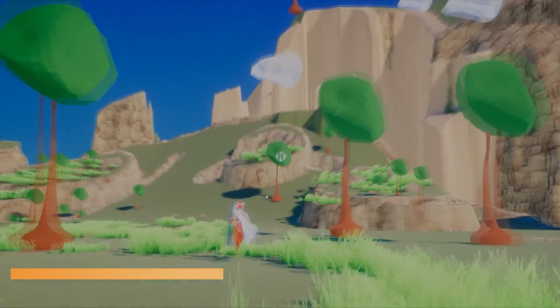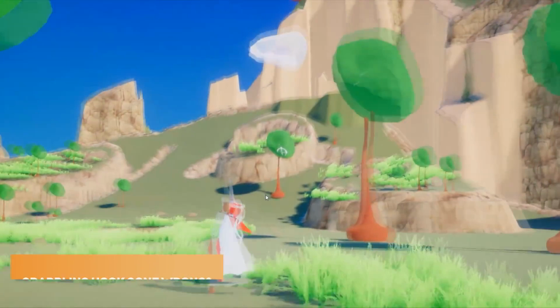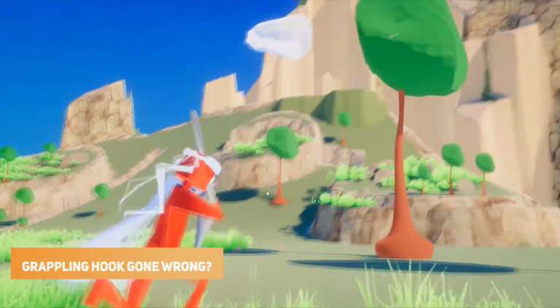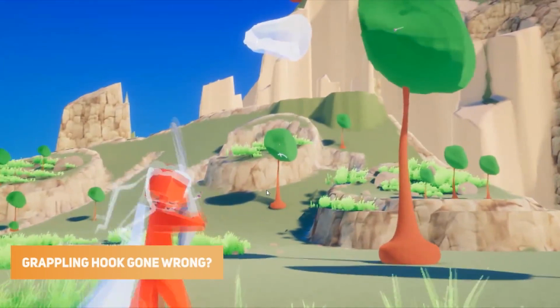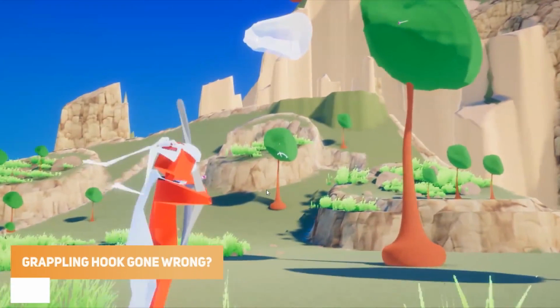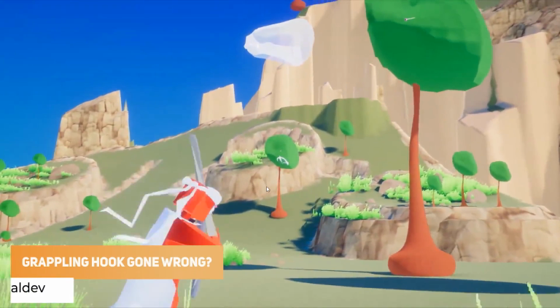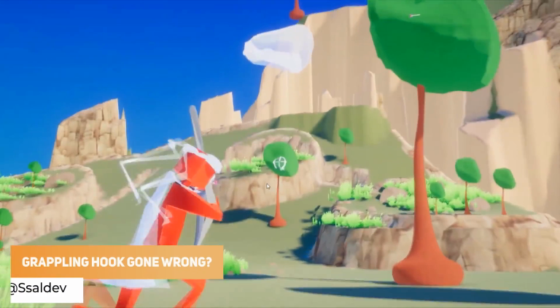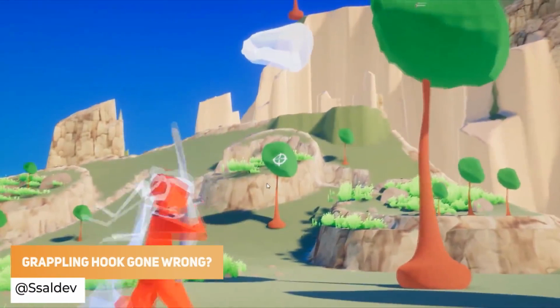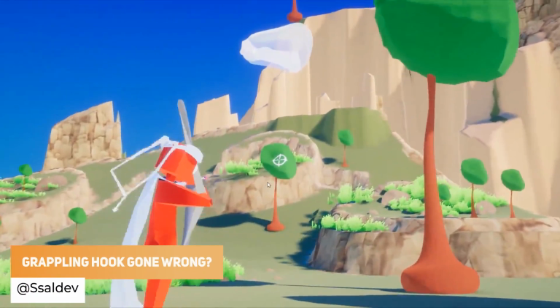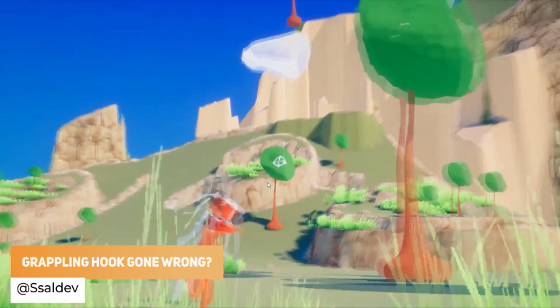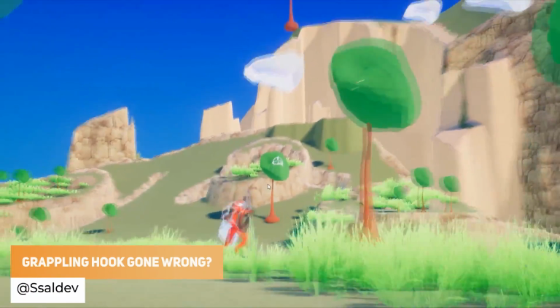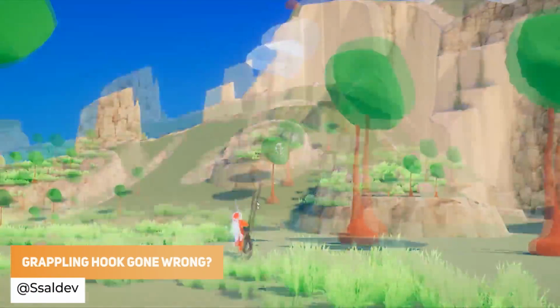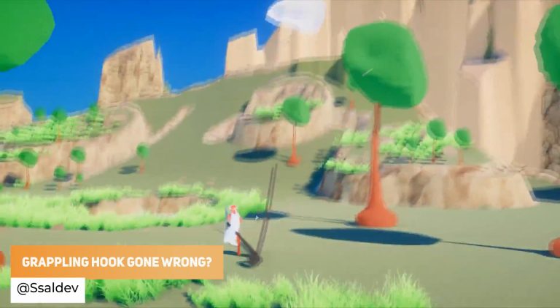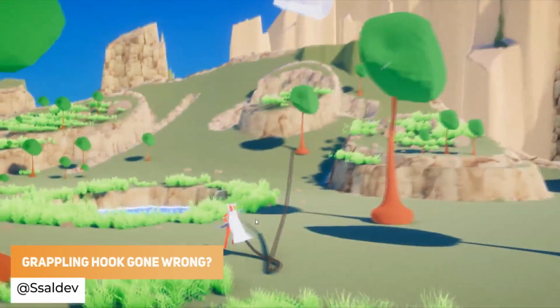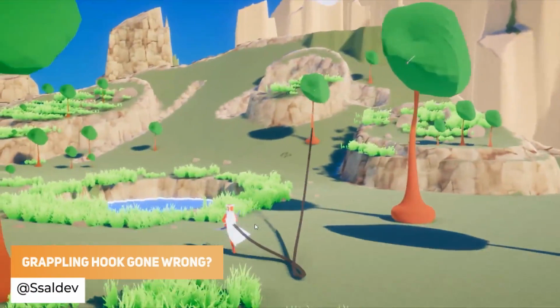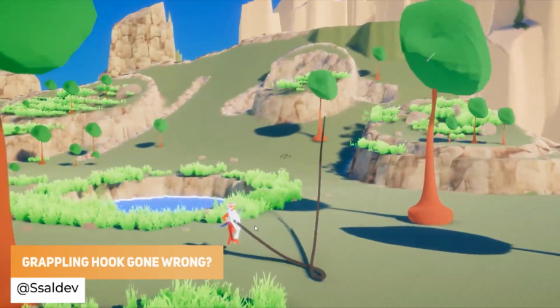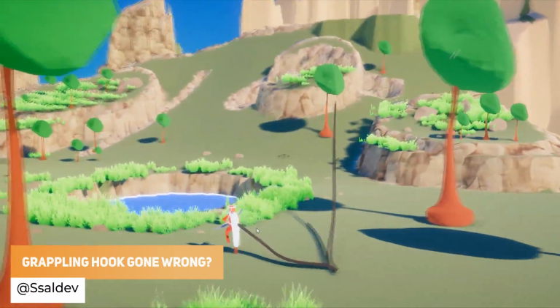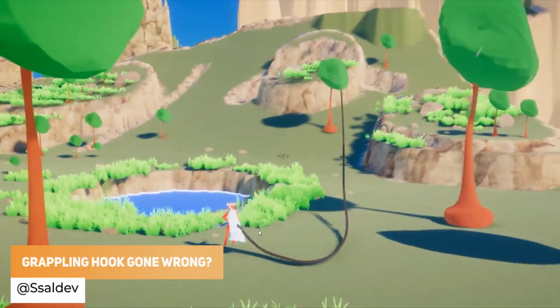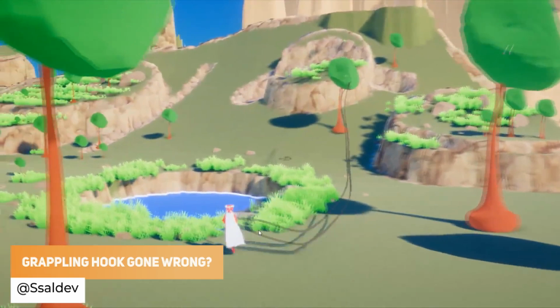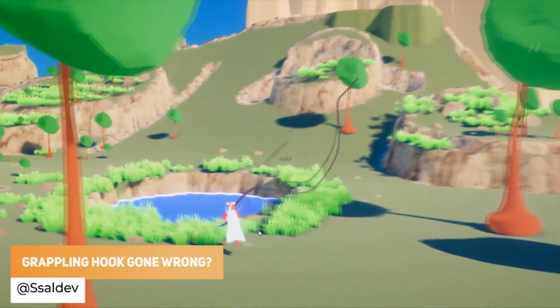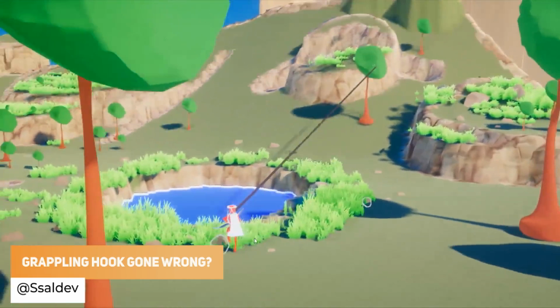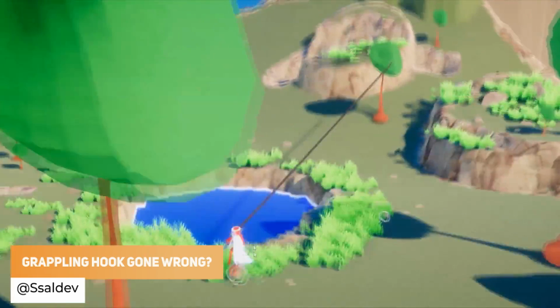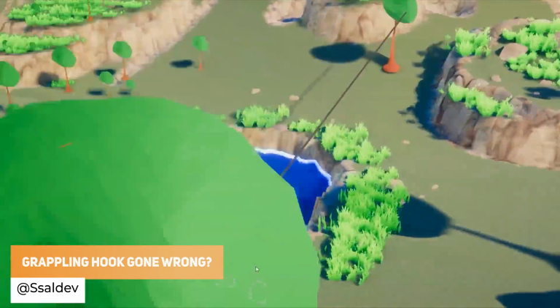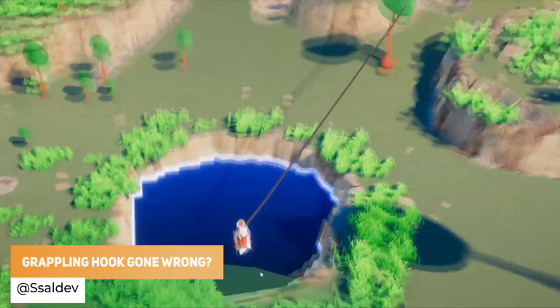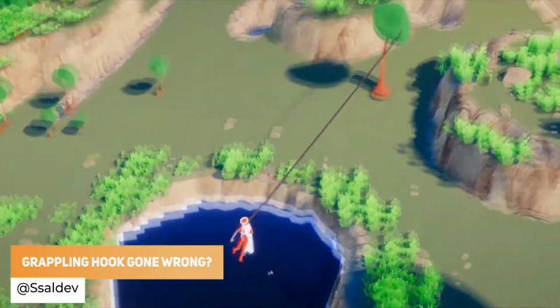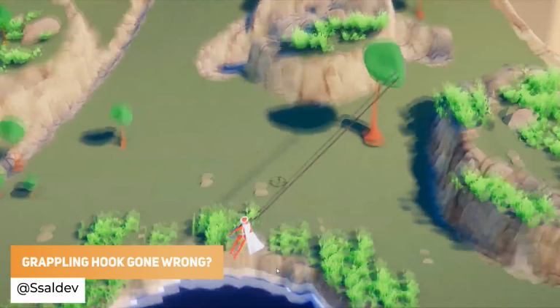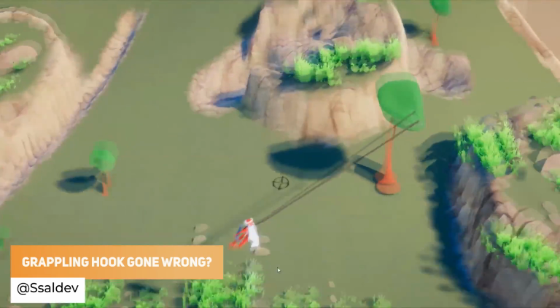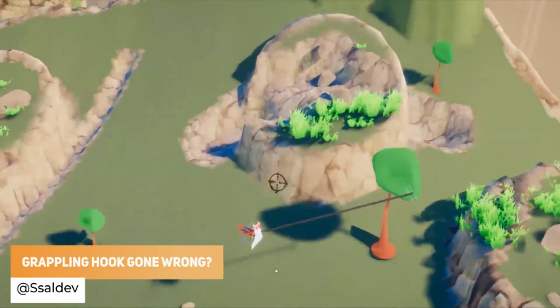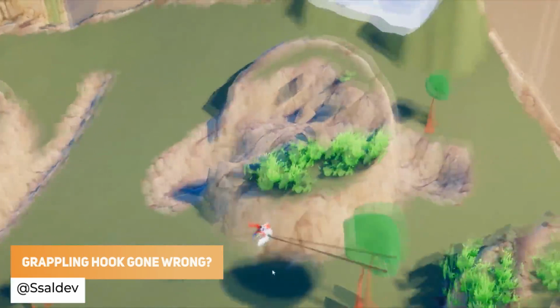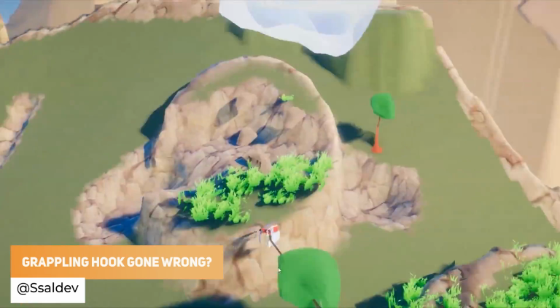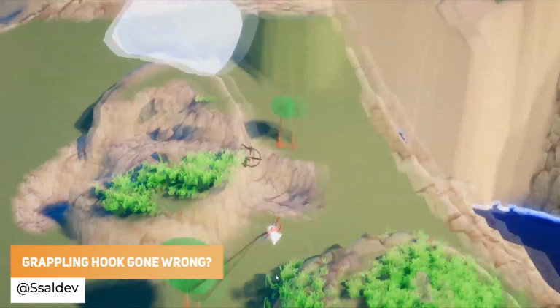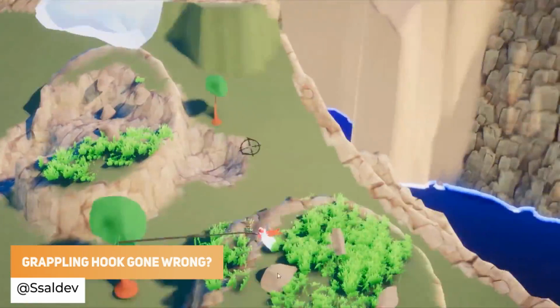Sladev has got some movement with a grappling hook, which just accidentally turned into this.